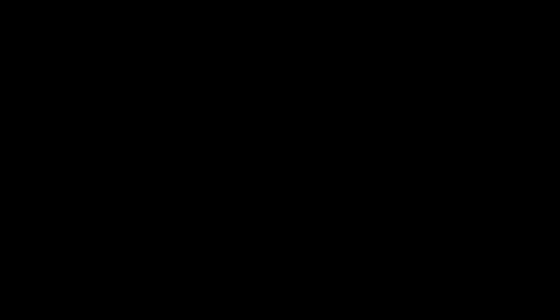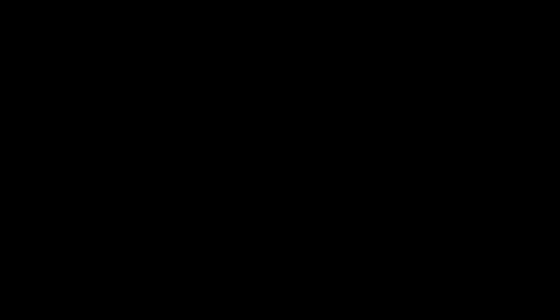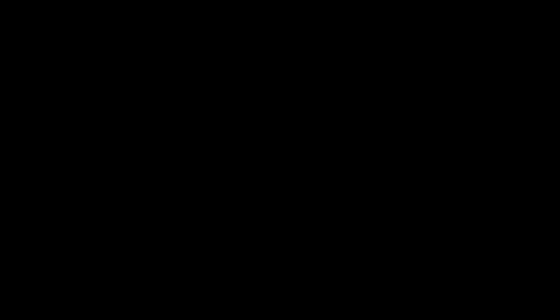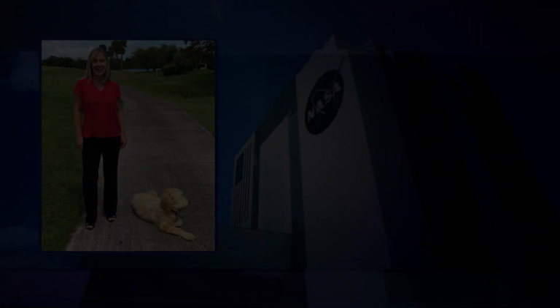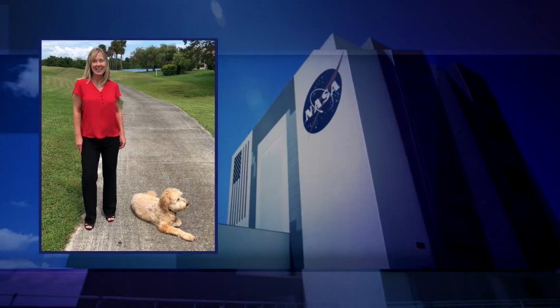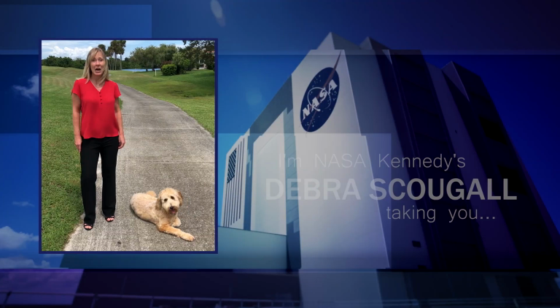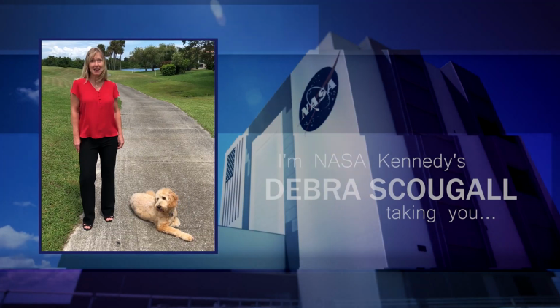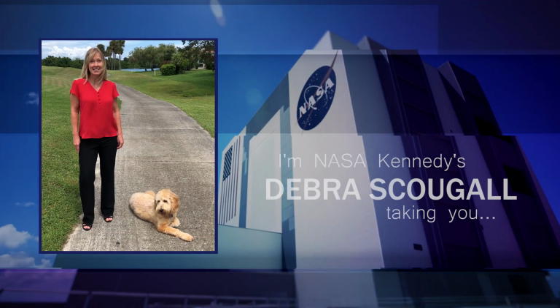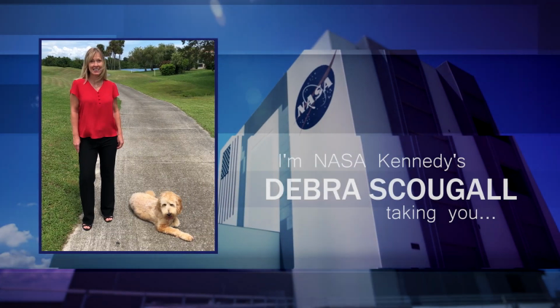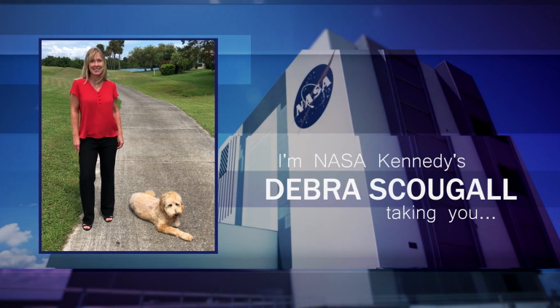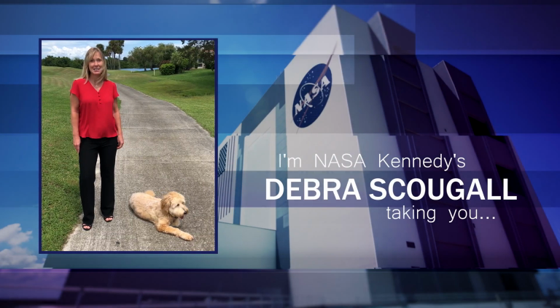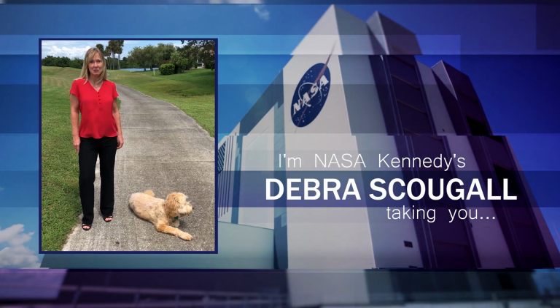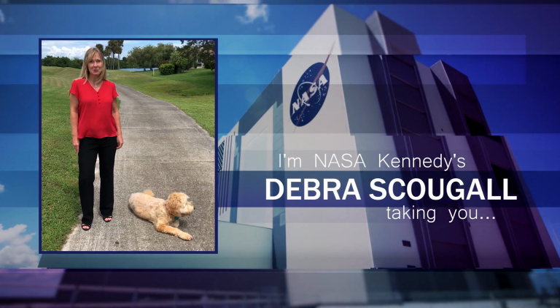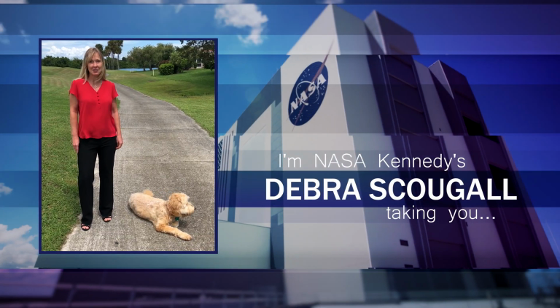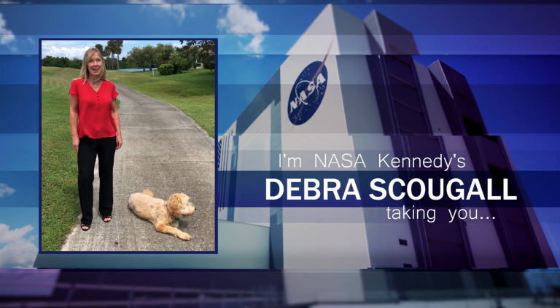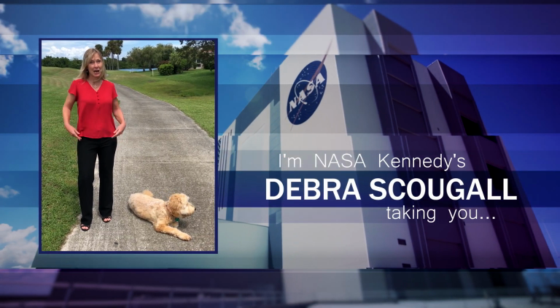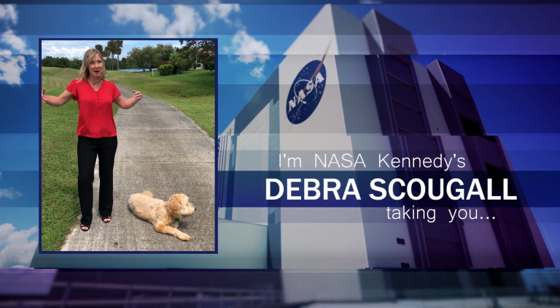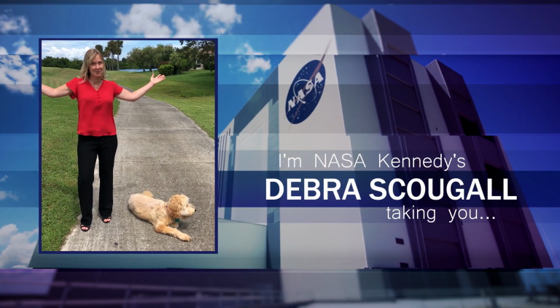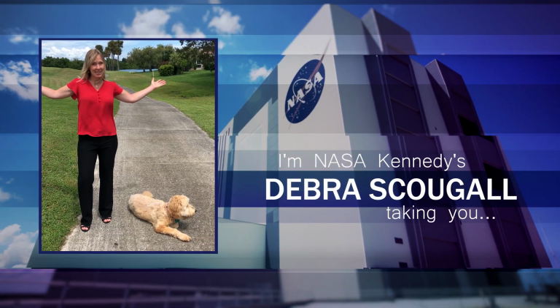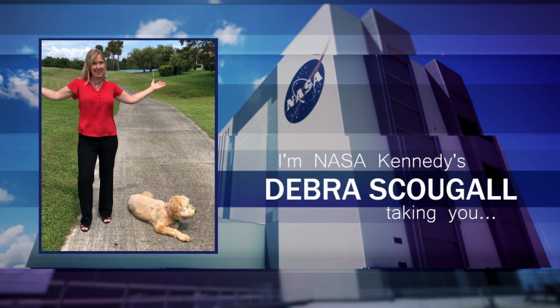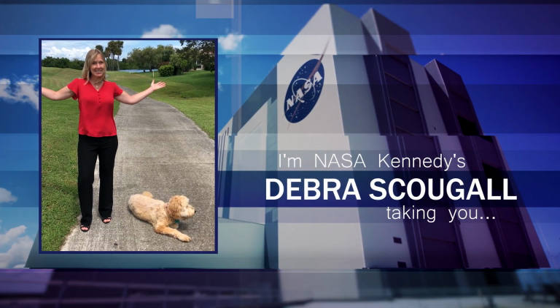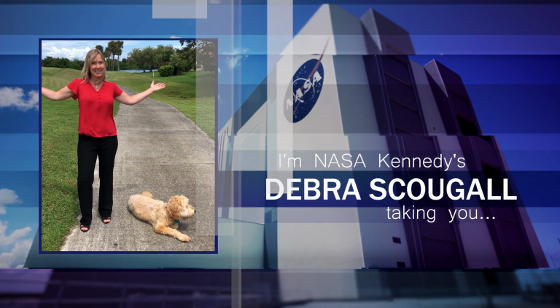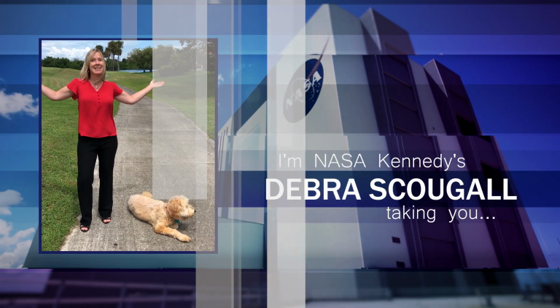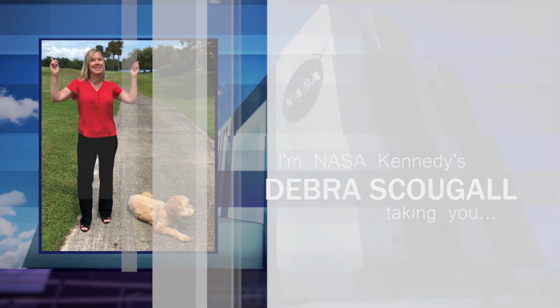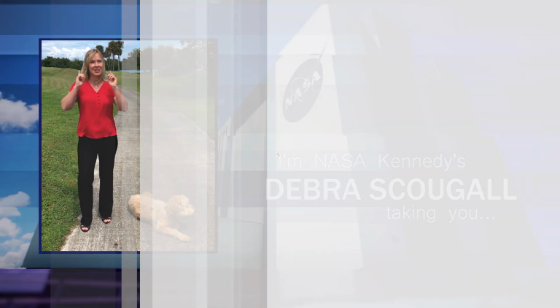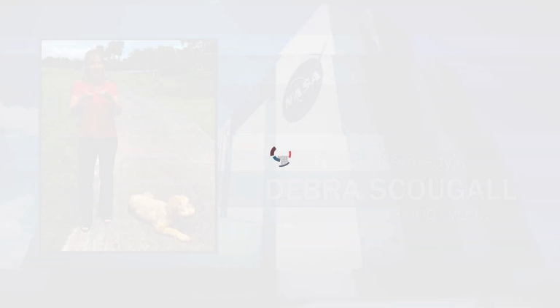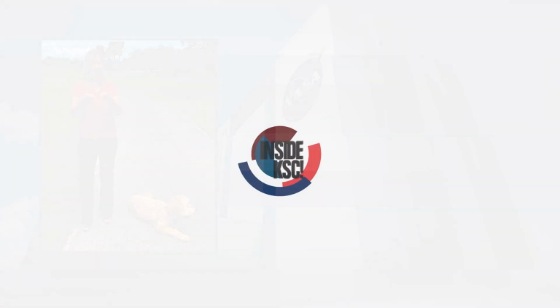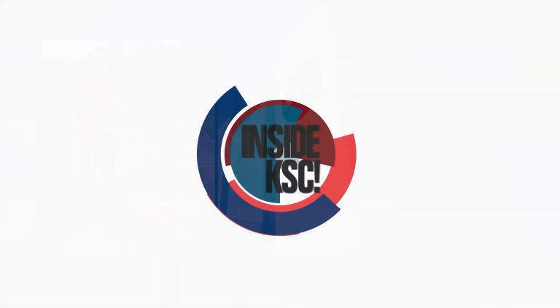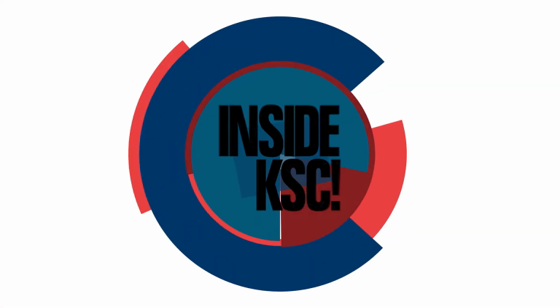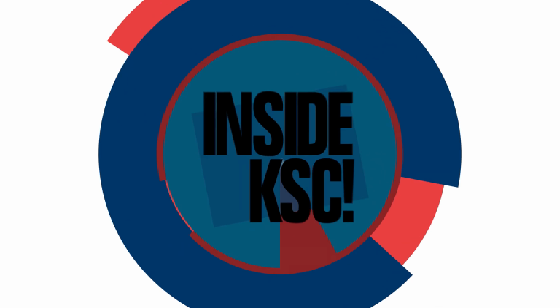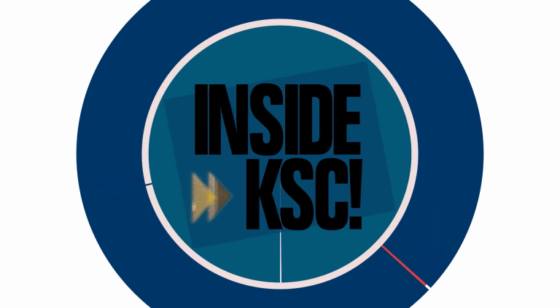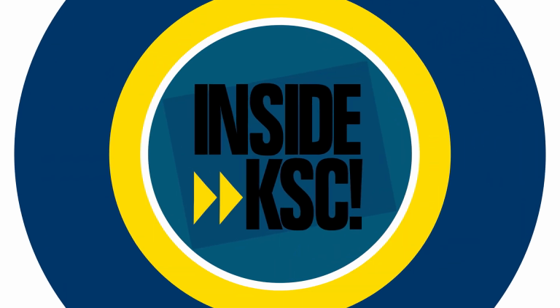Hi, I'm NASA Kennedy's host, and I'm outside KSC, taking you Inside KSC.